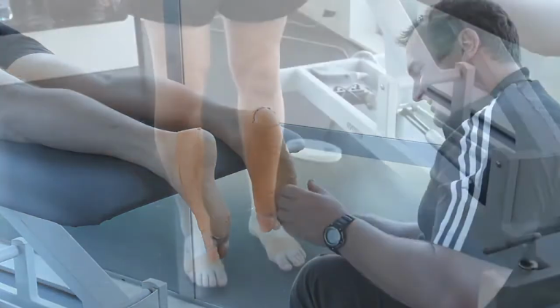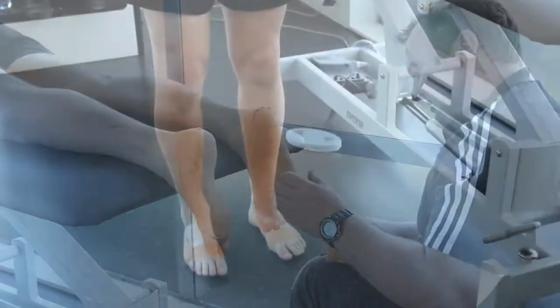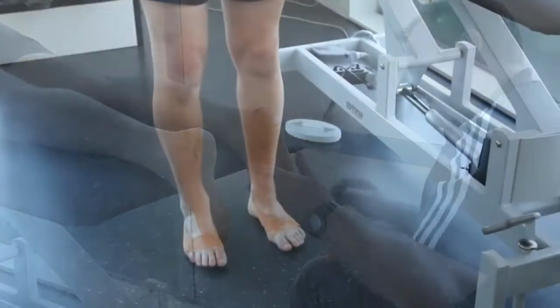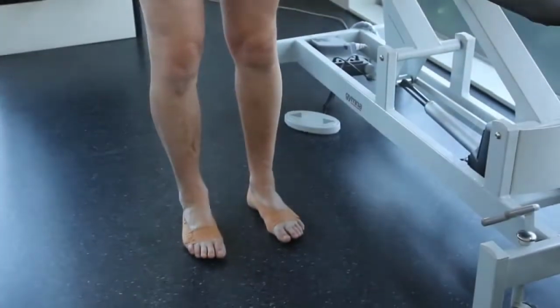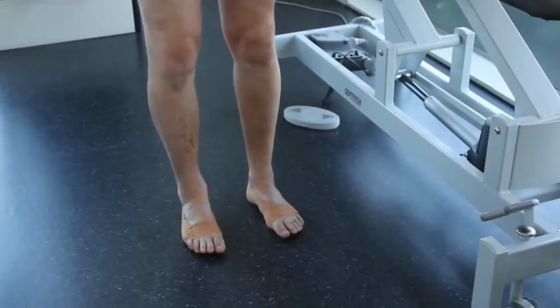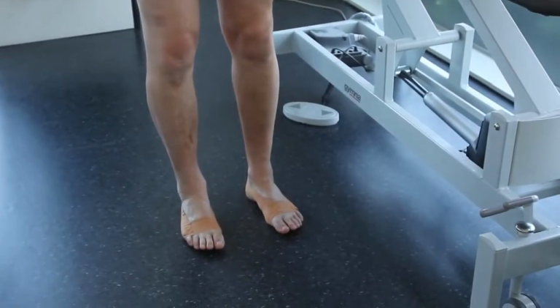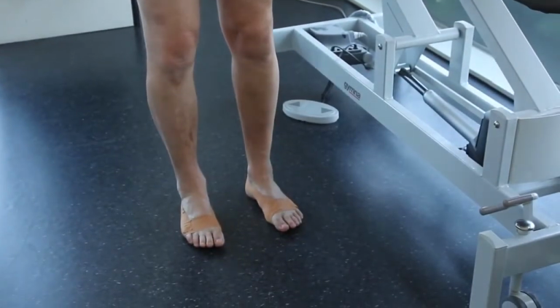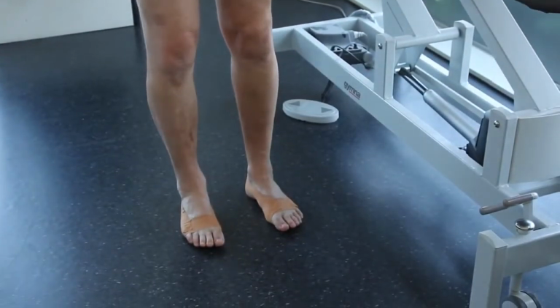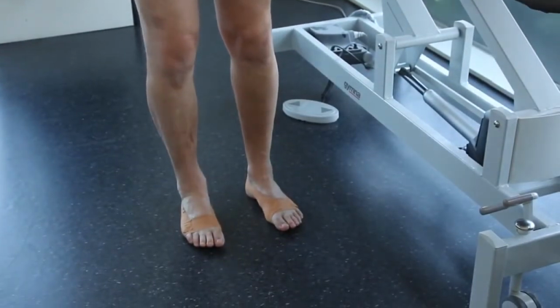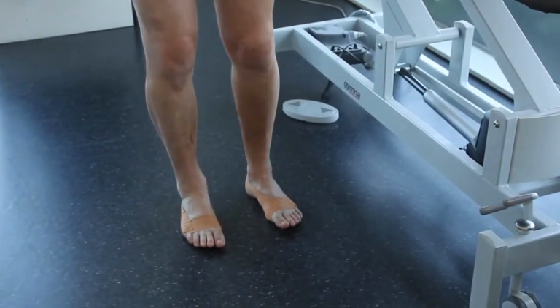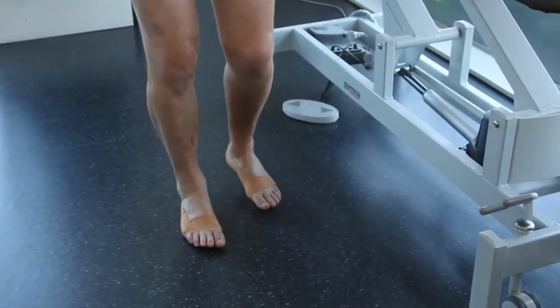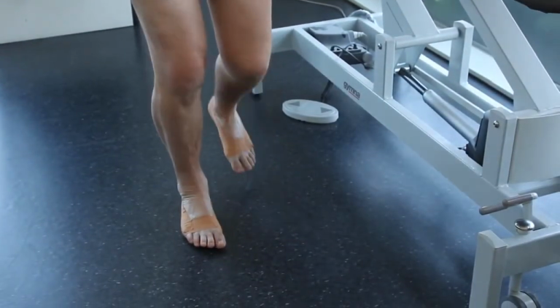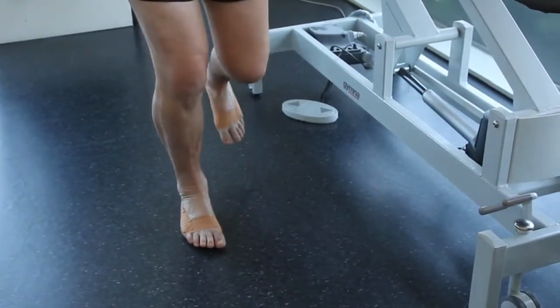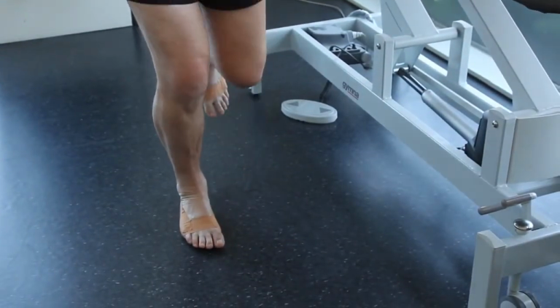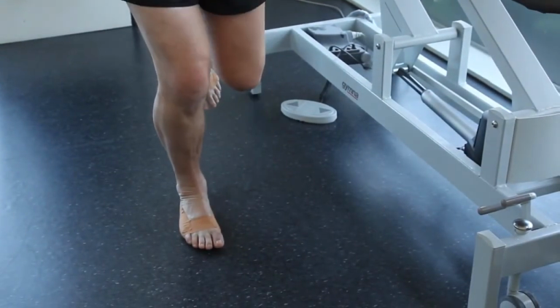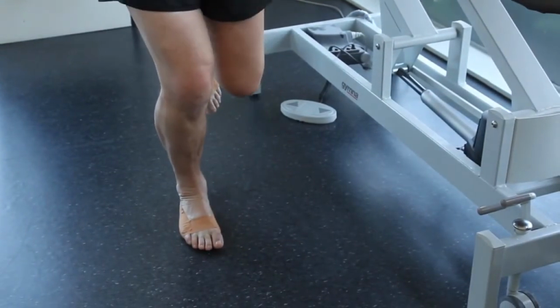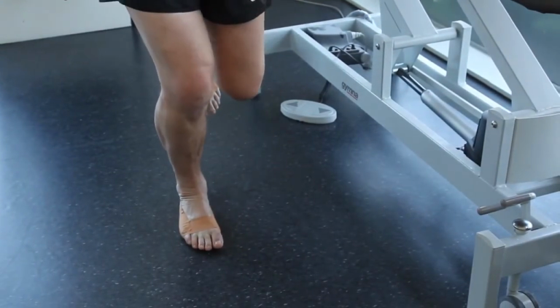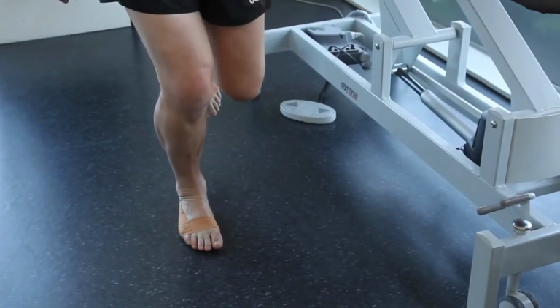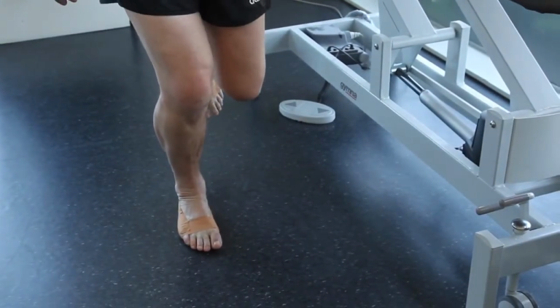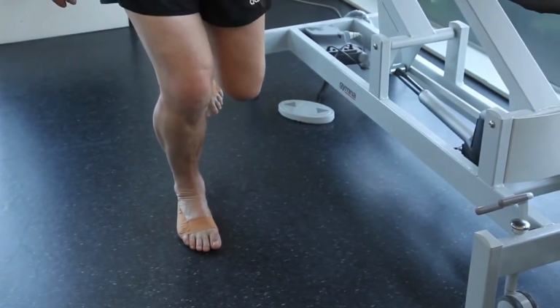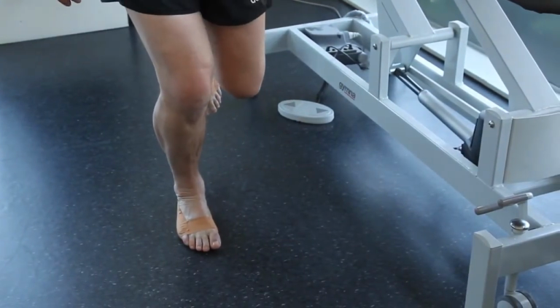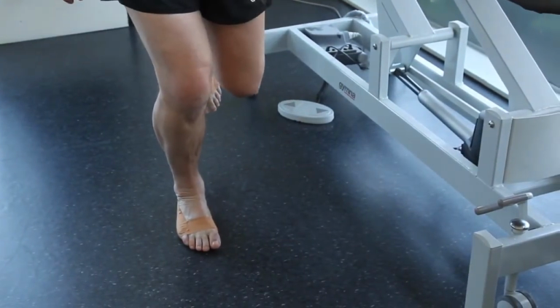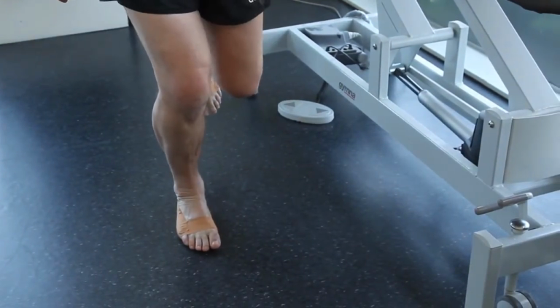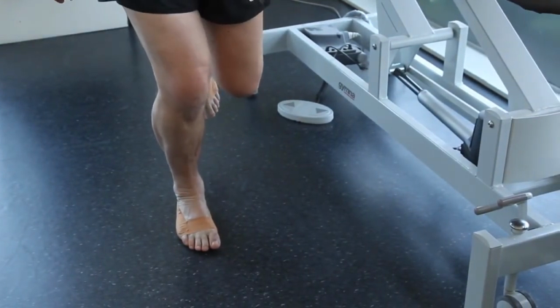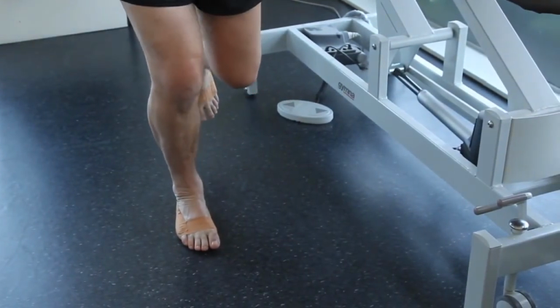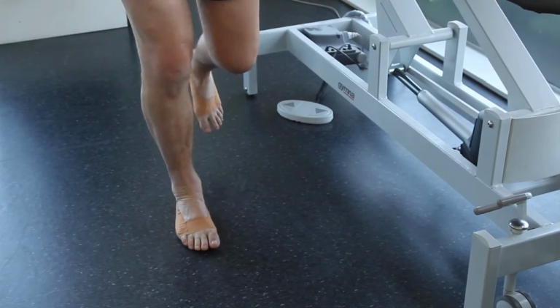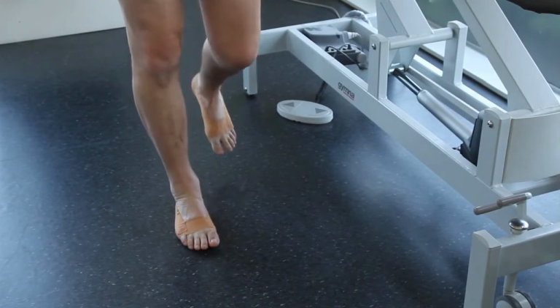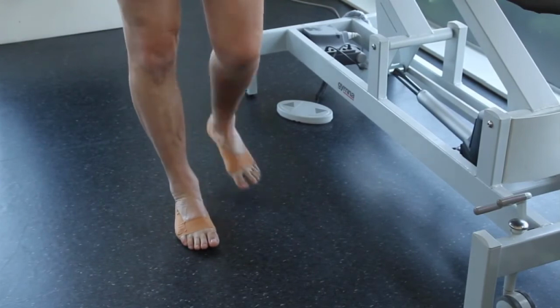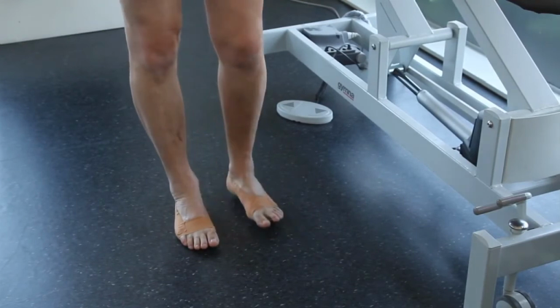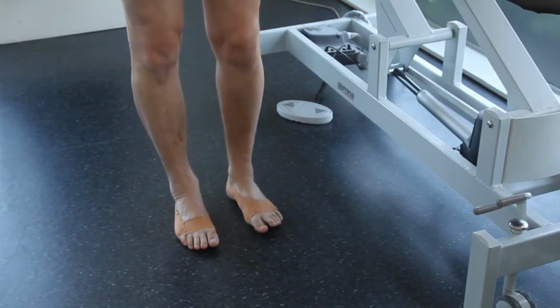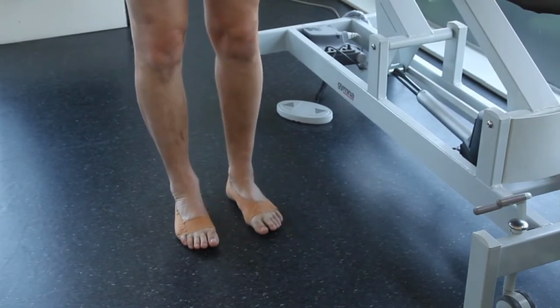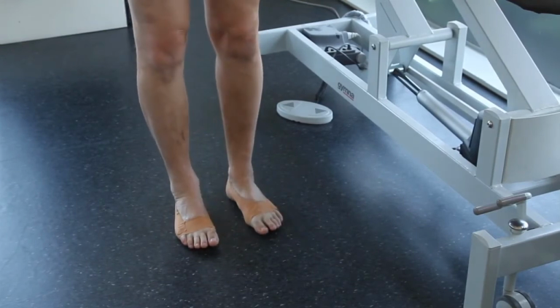The final balance test shows reduced movement in the ankle and more relaxed big toes.